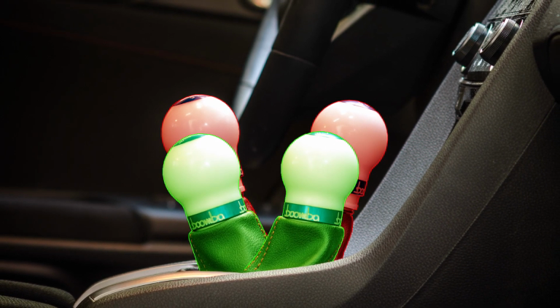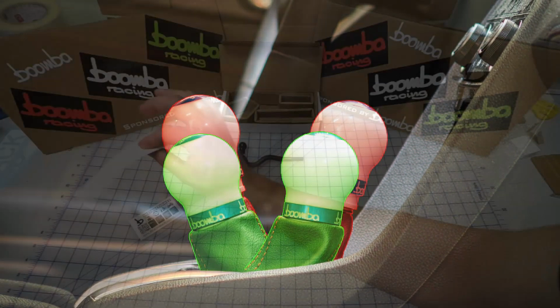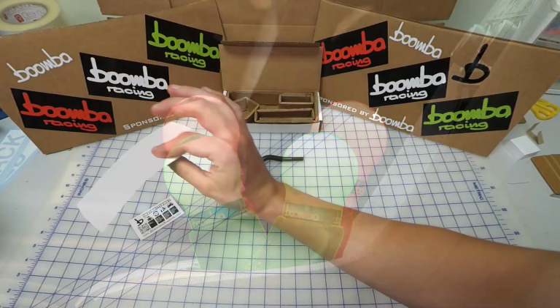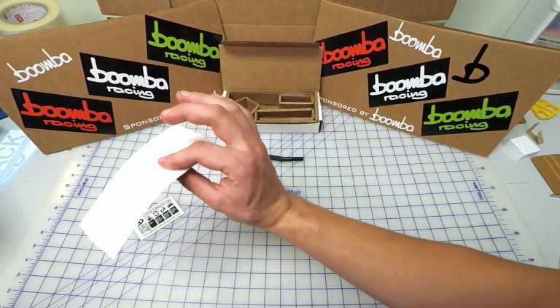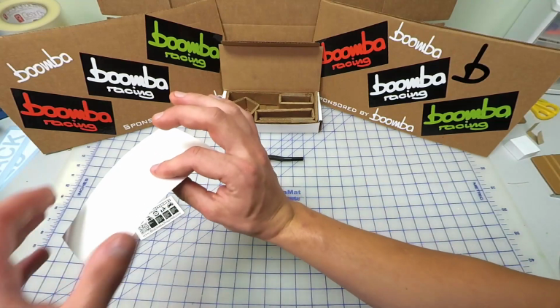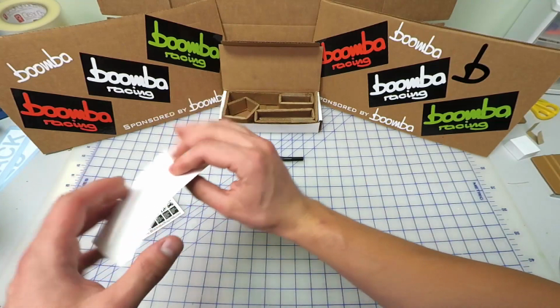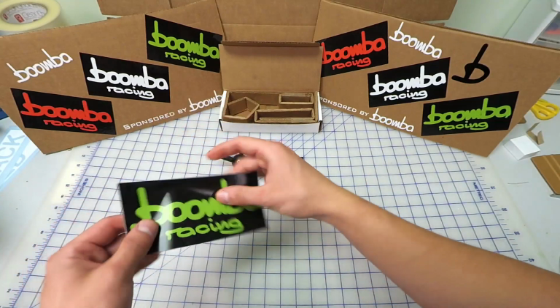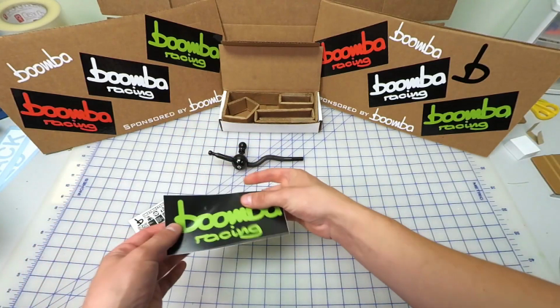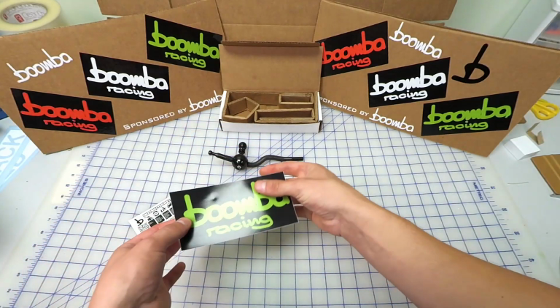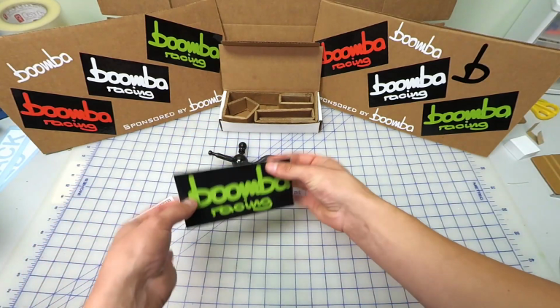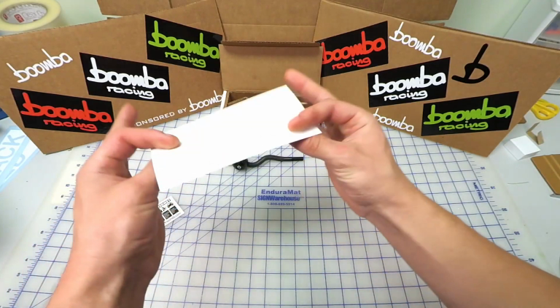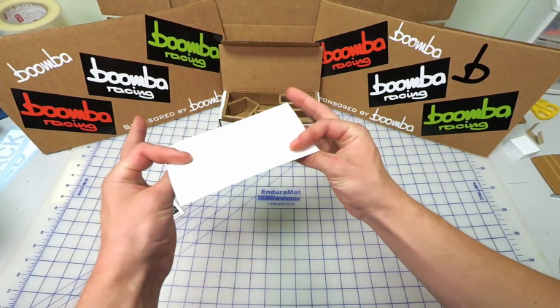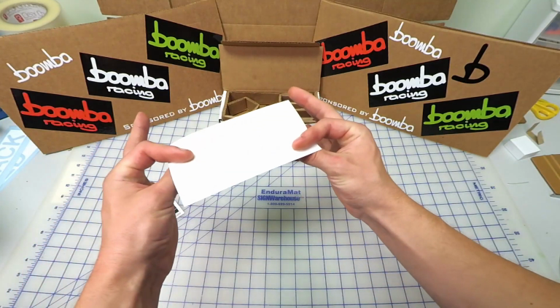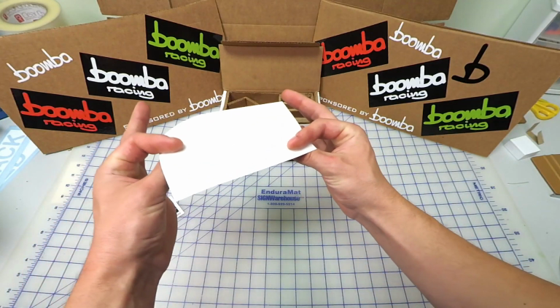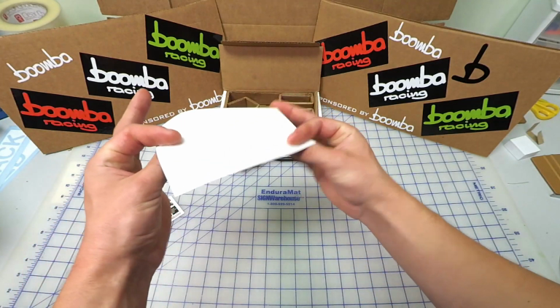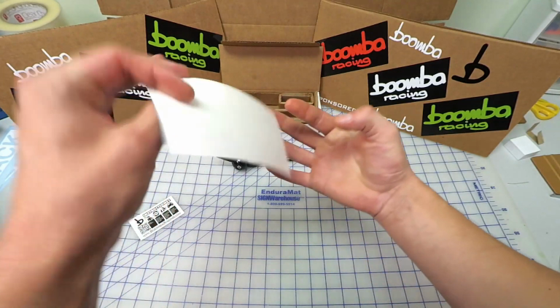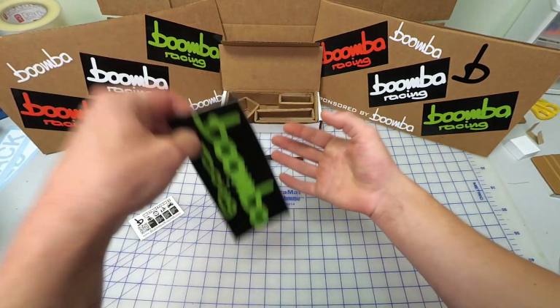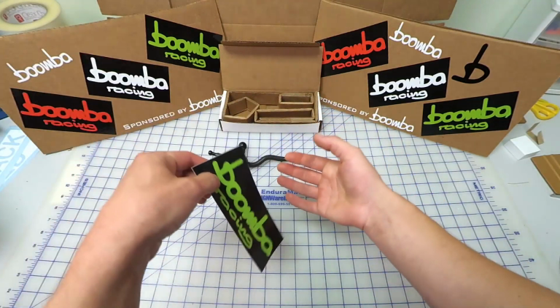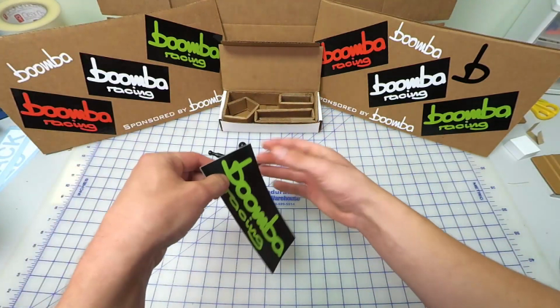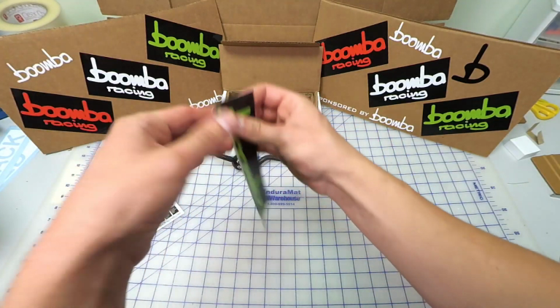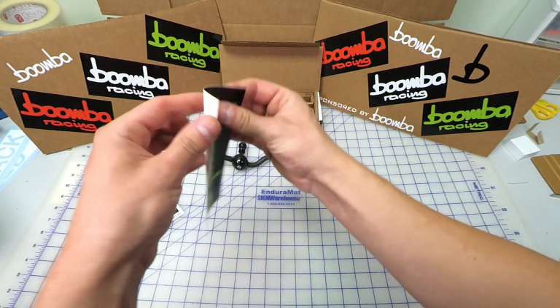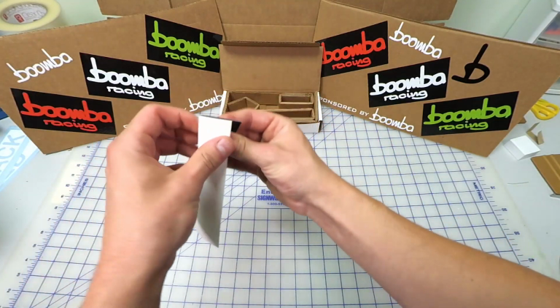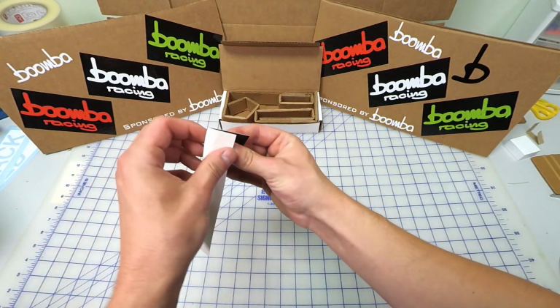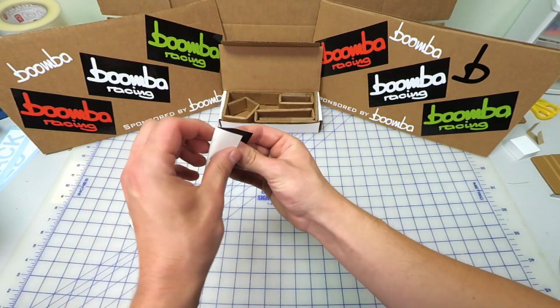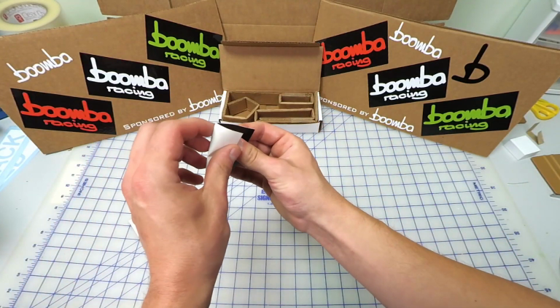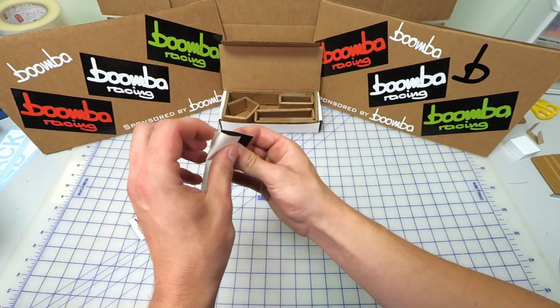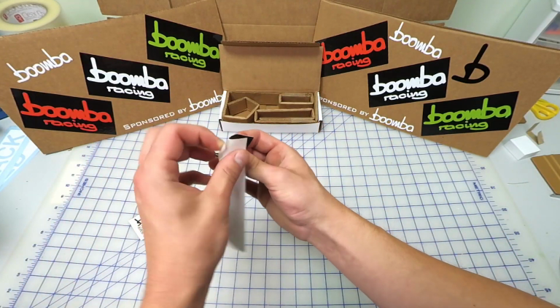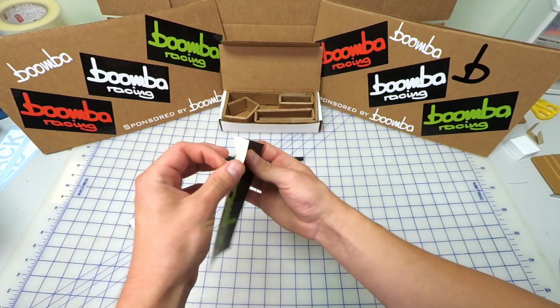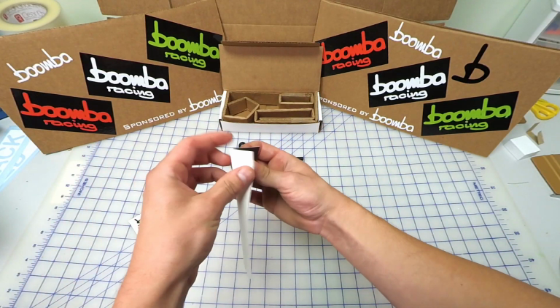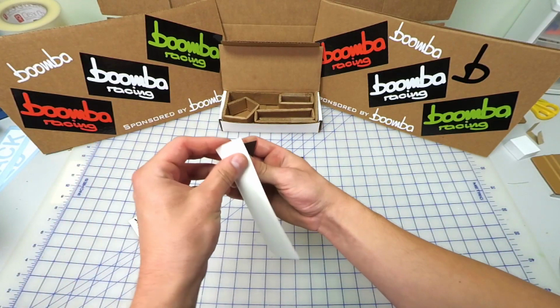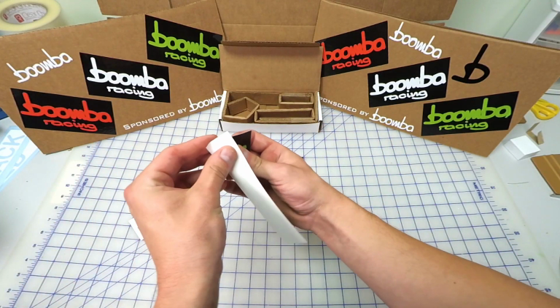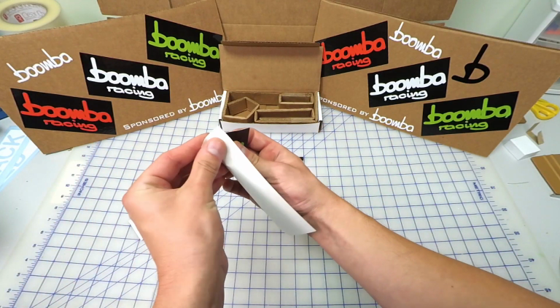Also in the box, you're going to find this super awesome crack and peel Boomba sticker, which you can crack it.